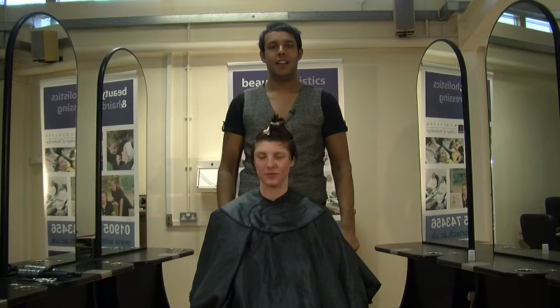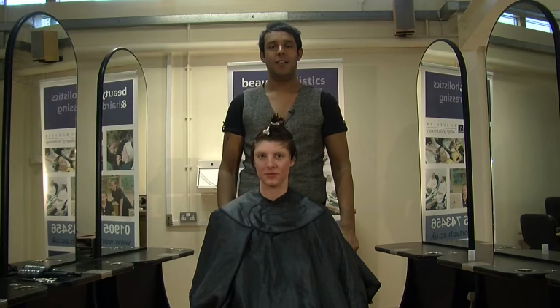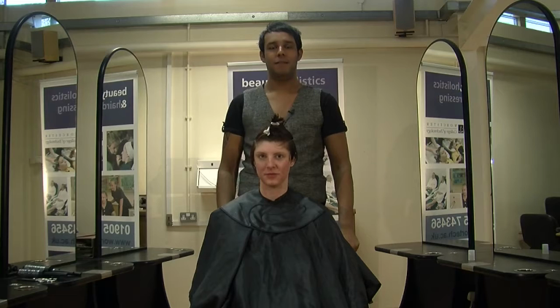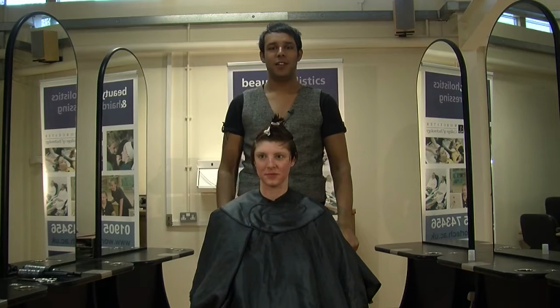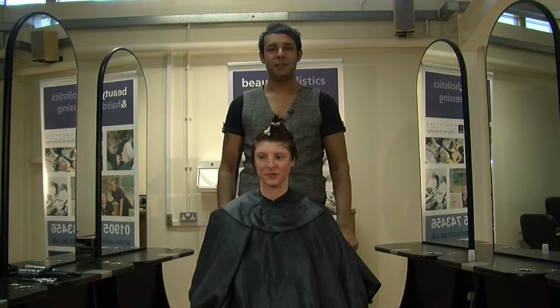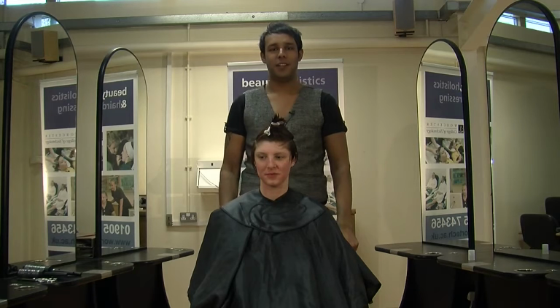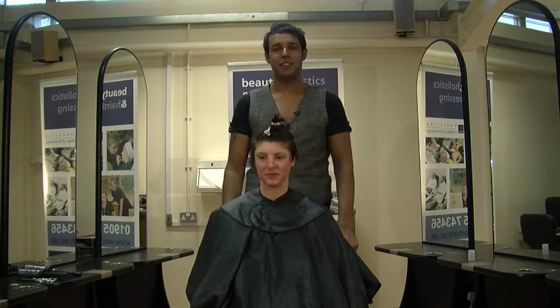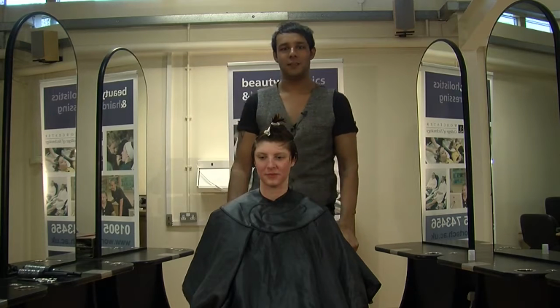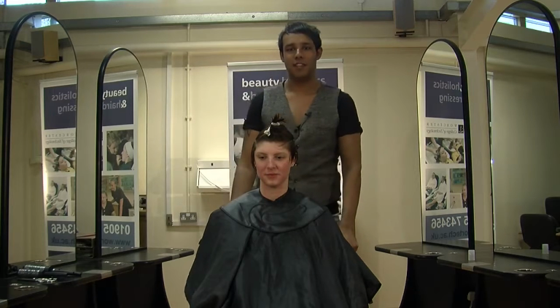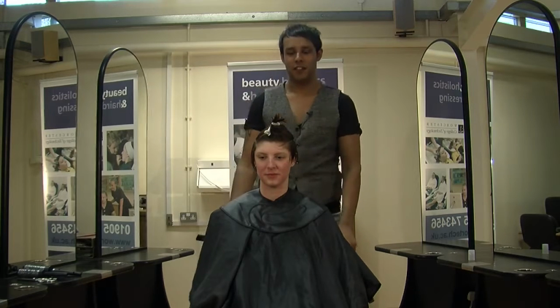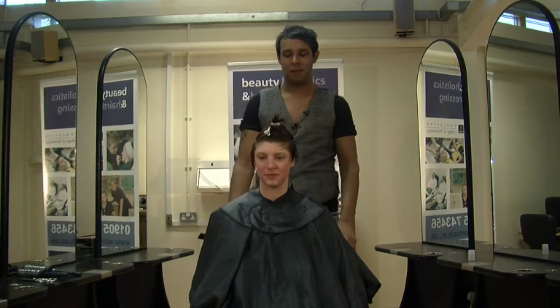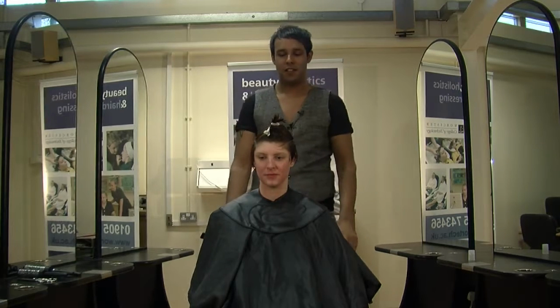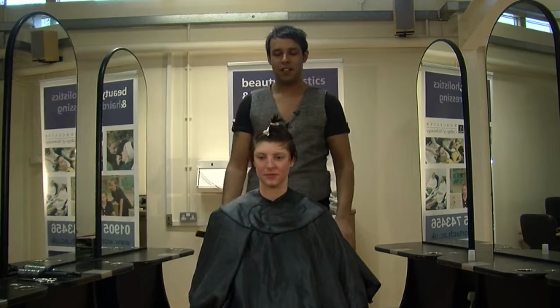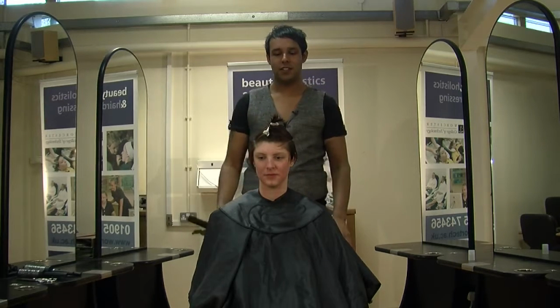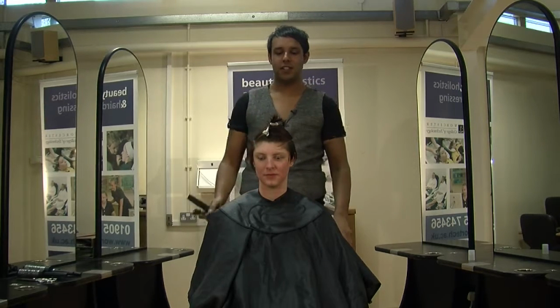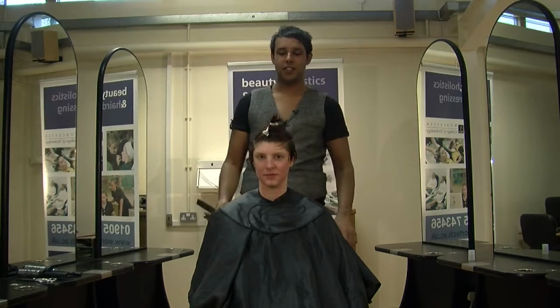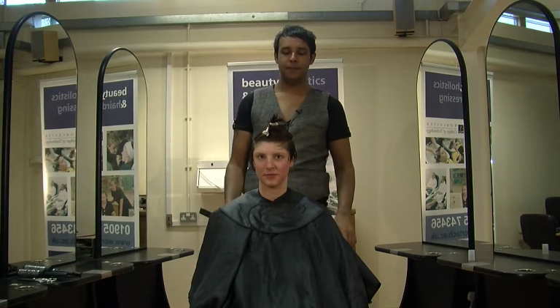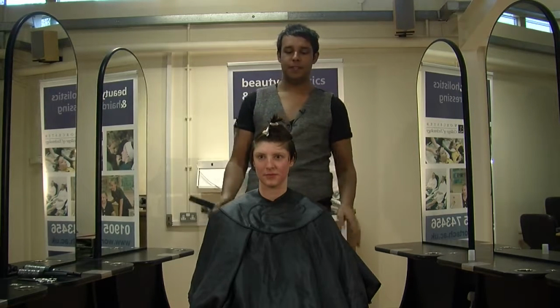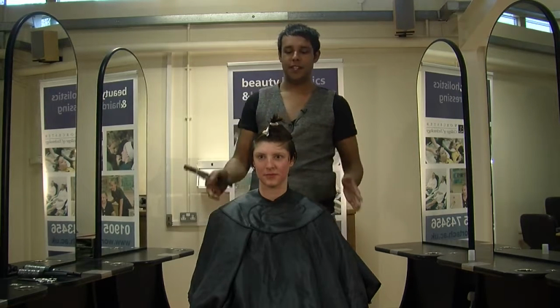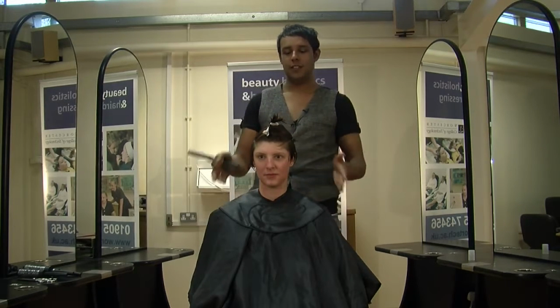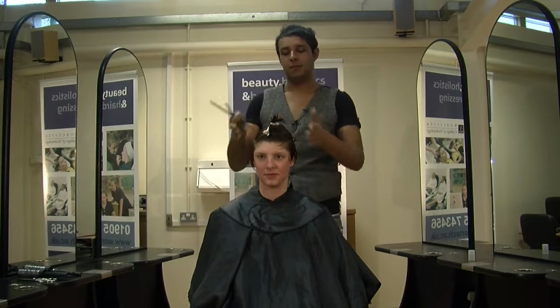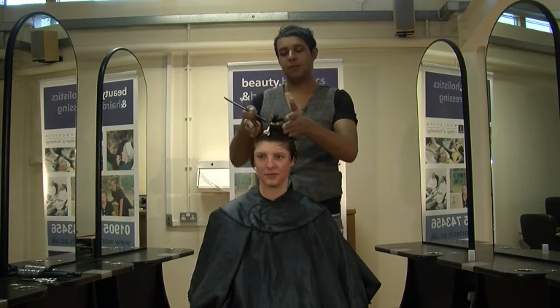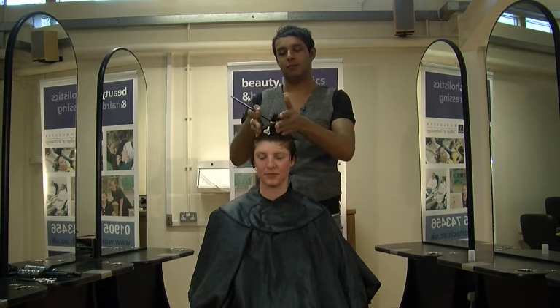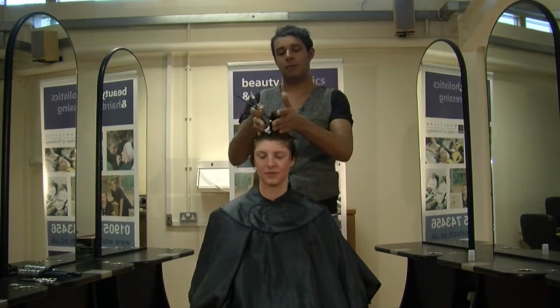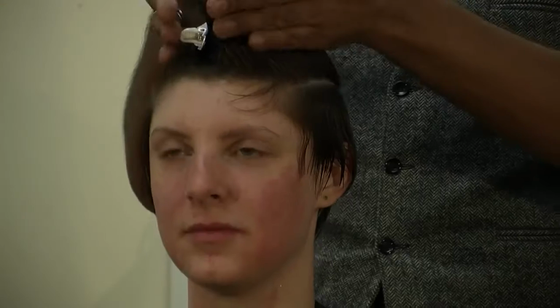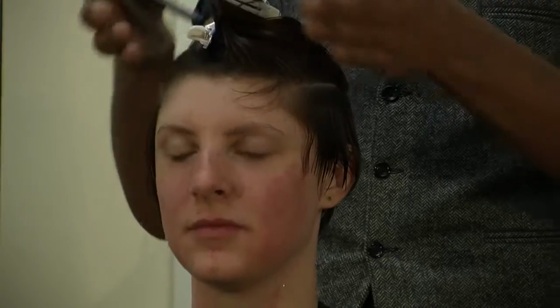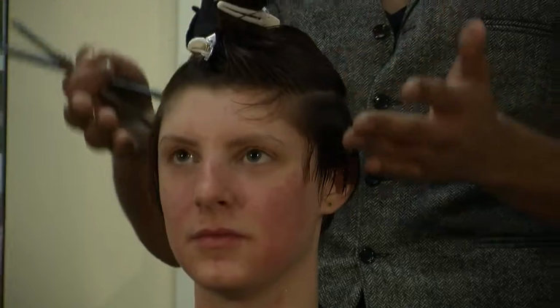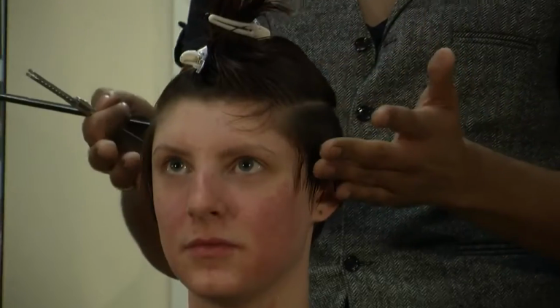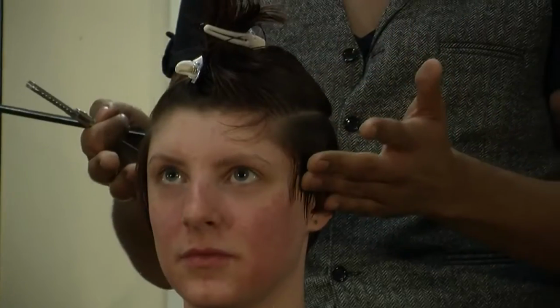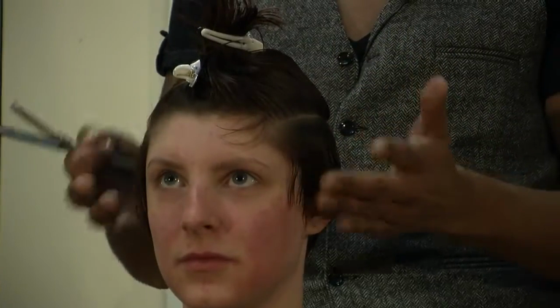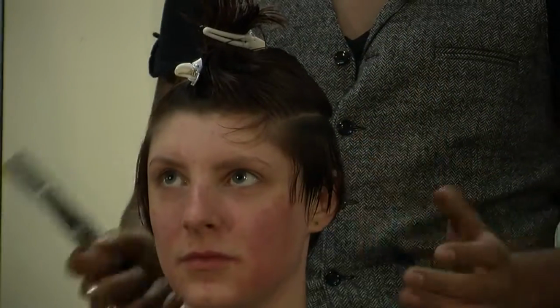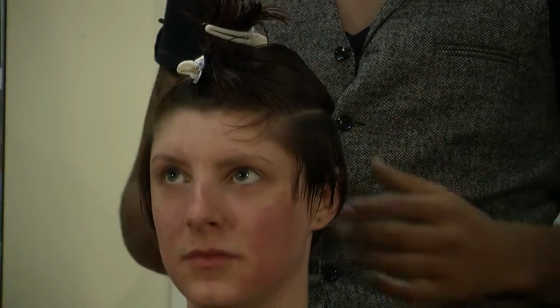Hello, my name is Wakas and I'm a lecturer here at Worcester College of Technology. Today on this model, what we're going to do is a short graduation.